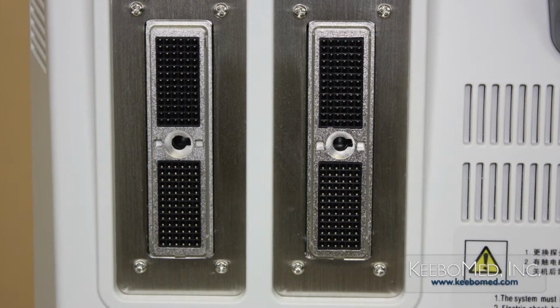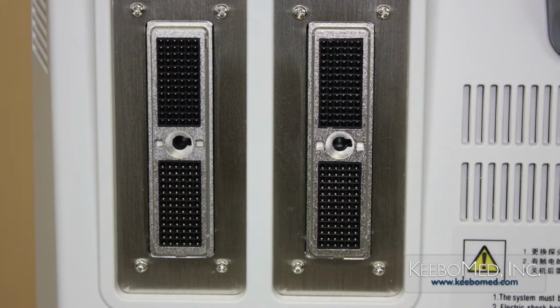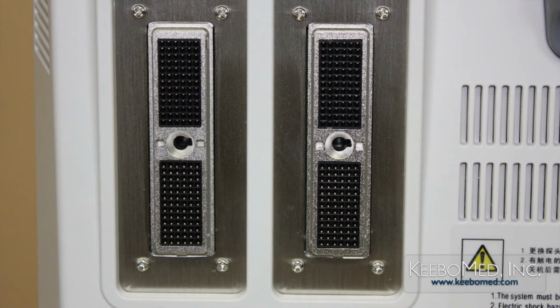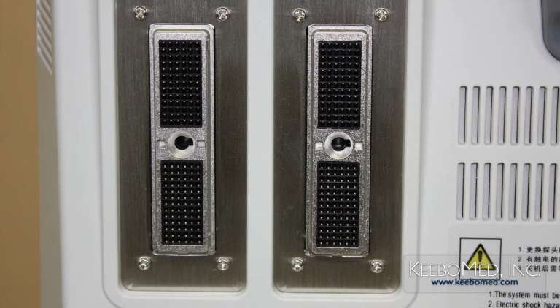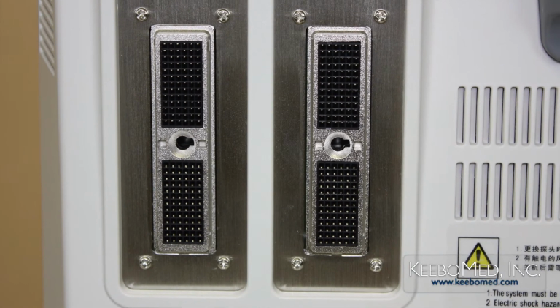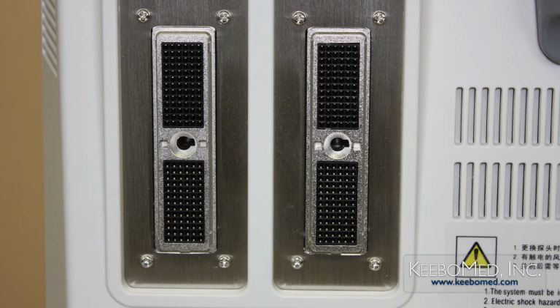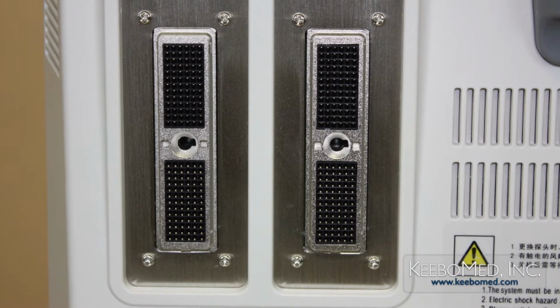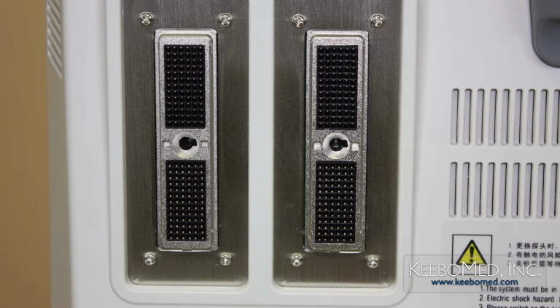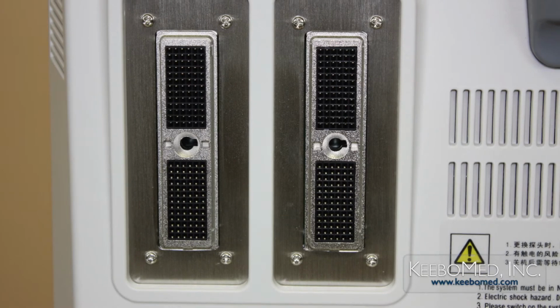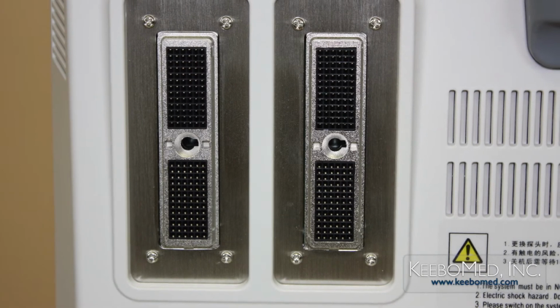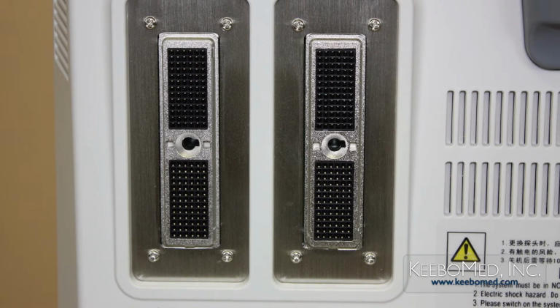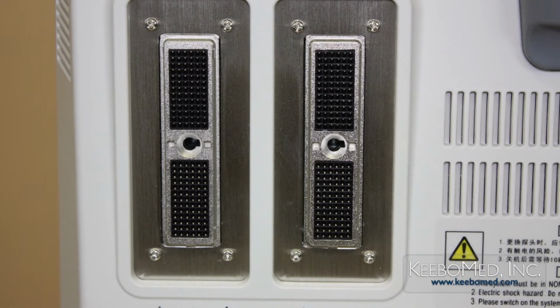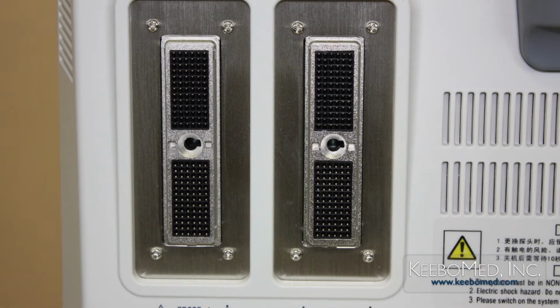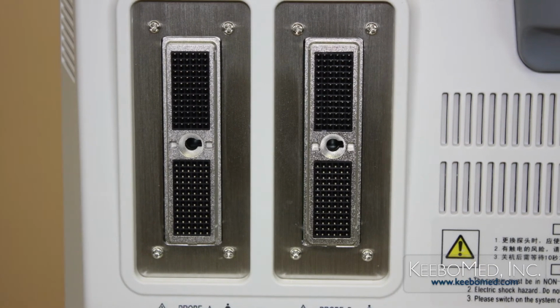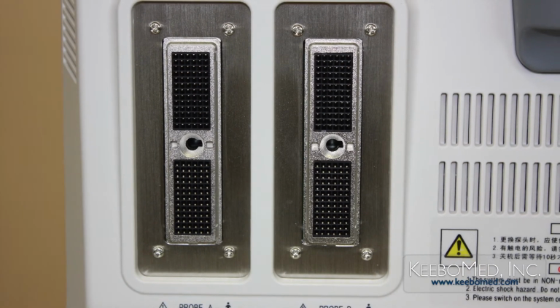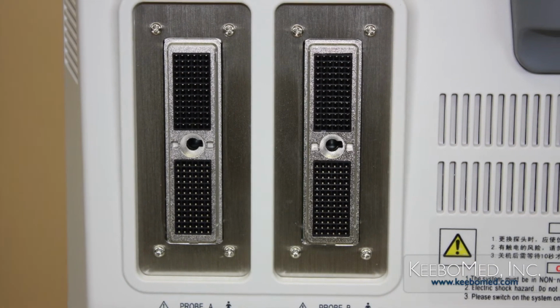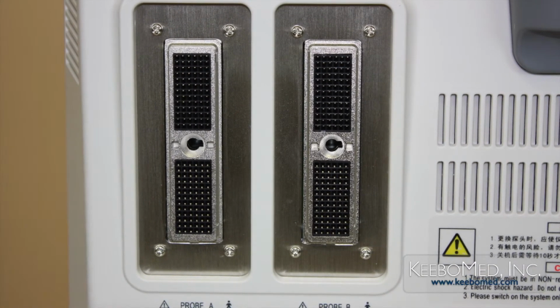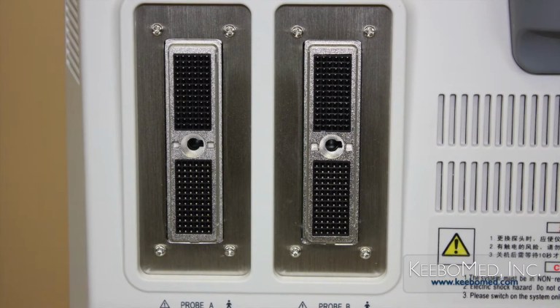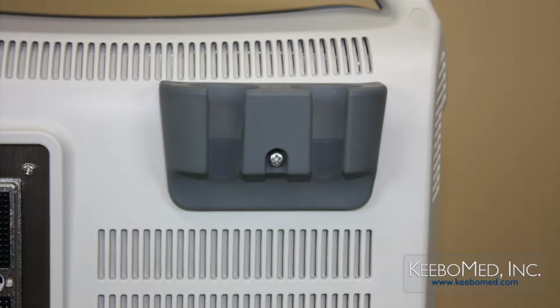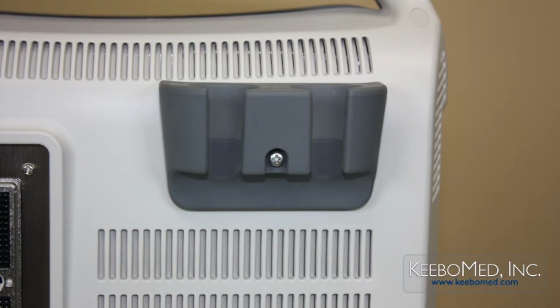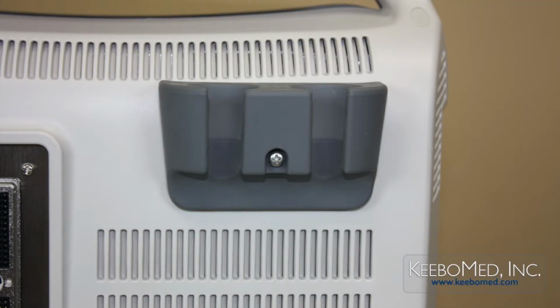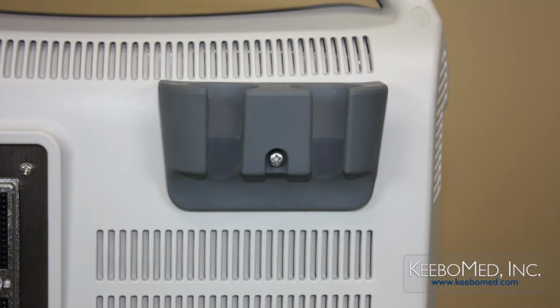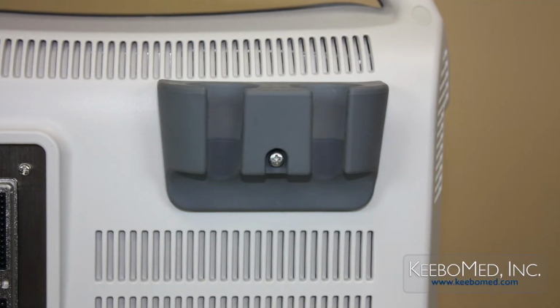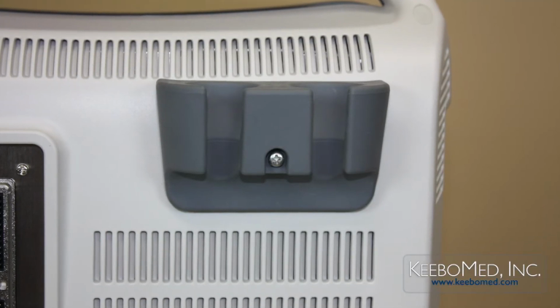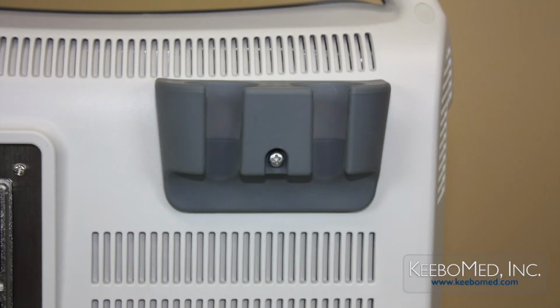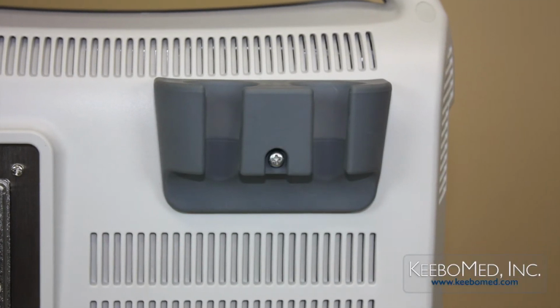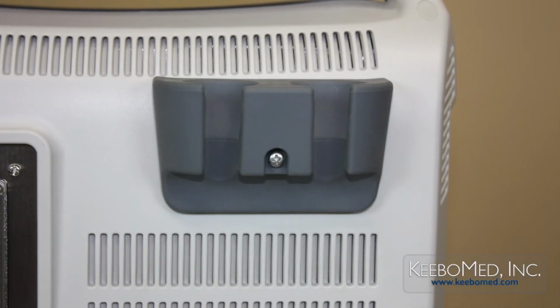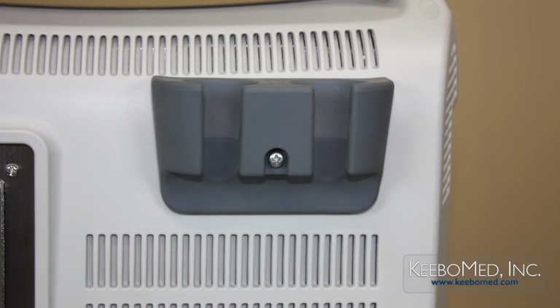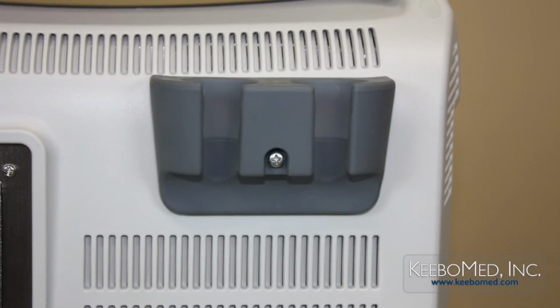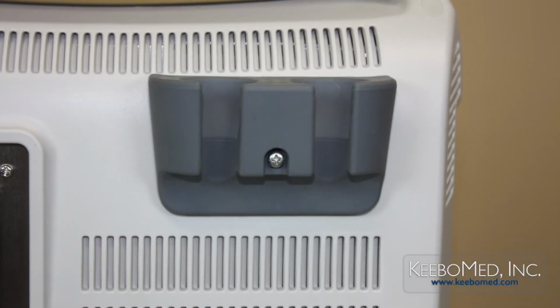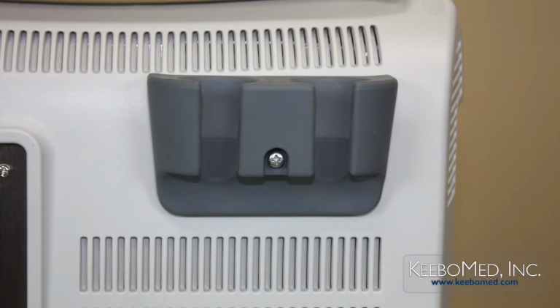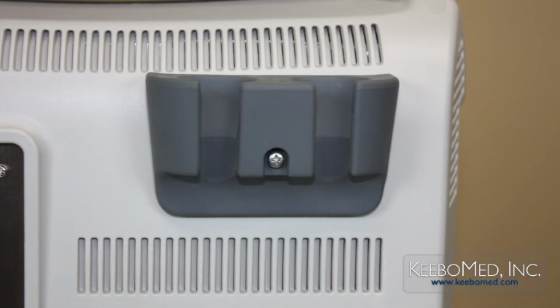Above these ports, there are two probe connector ports, and to the right, there are two probe holders.